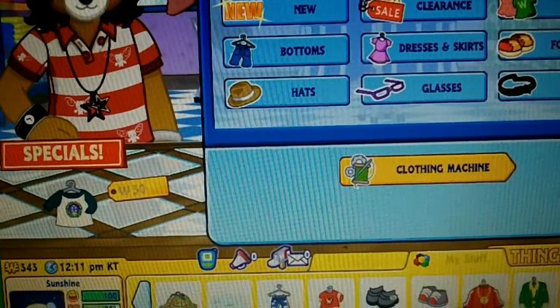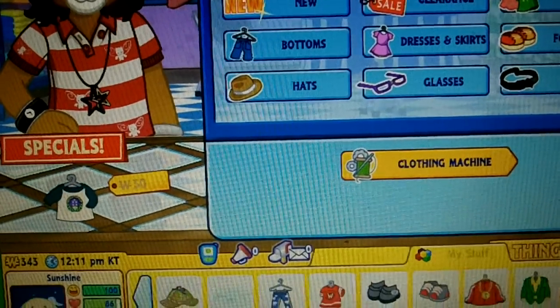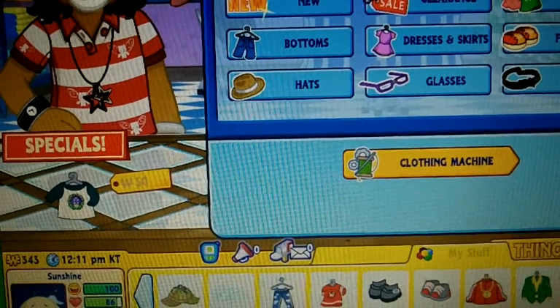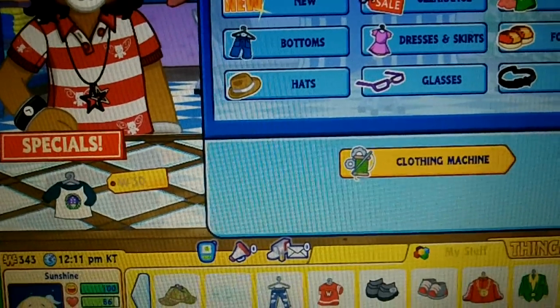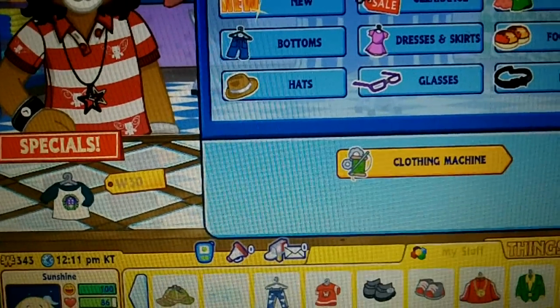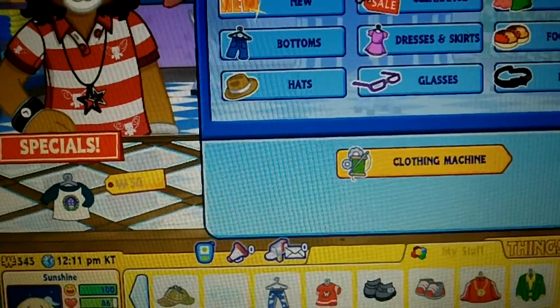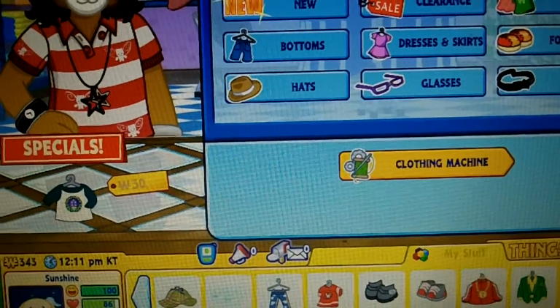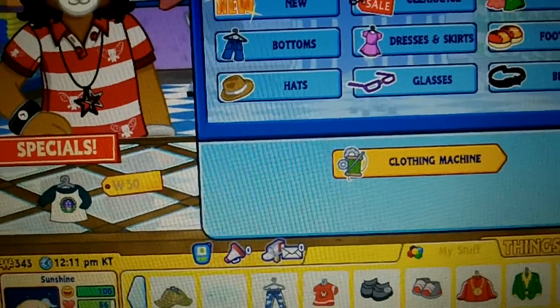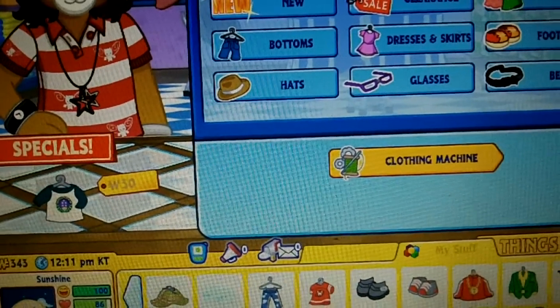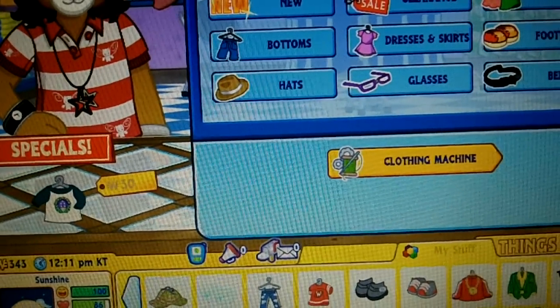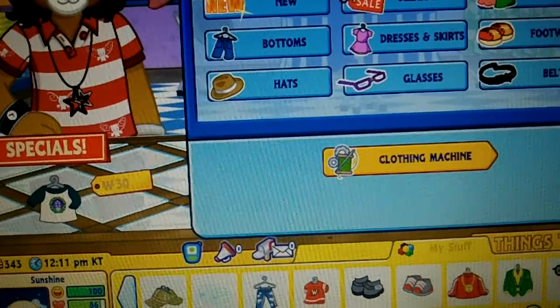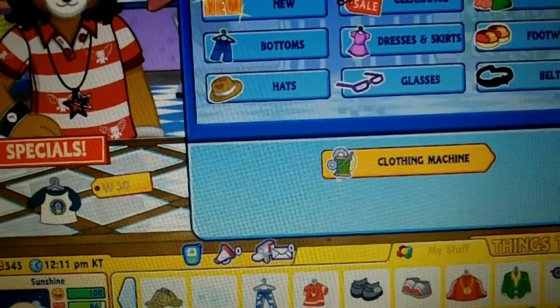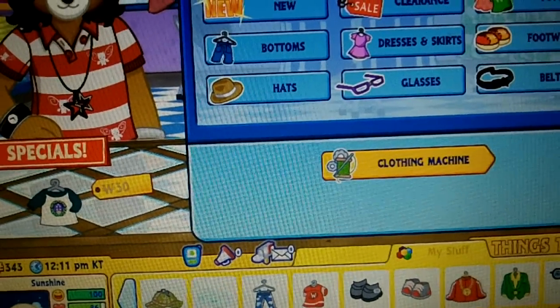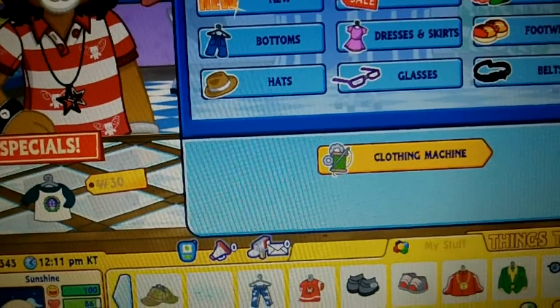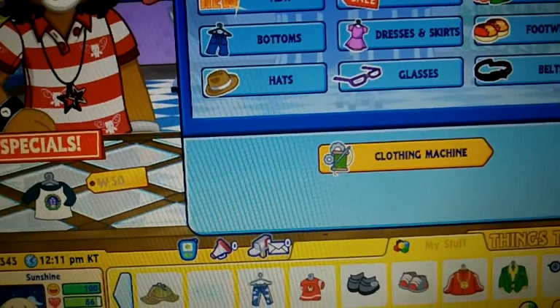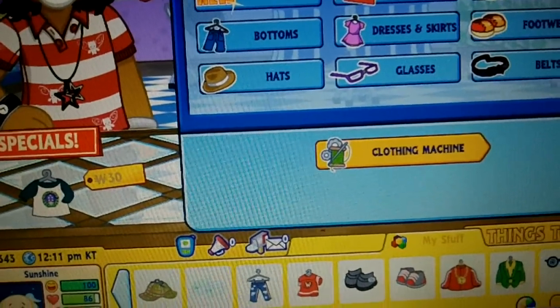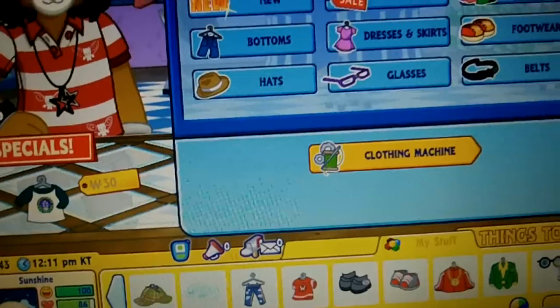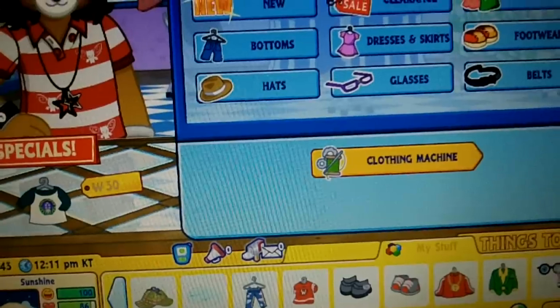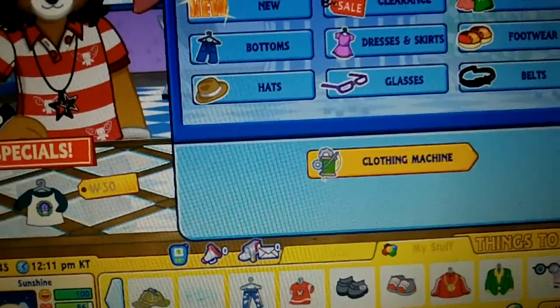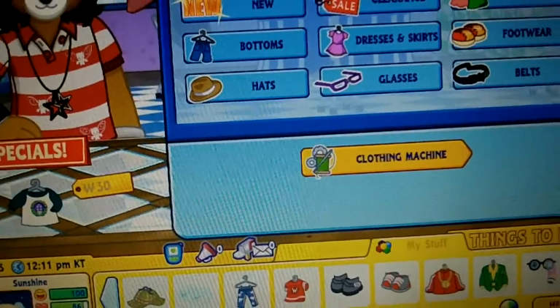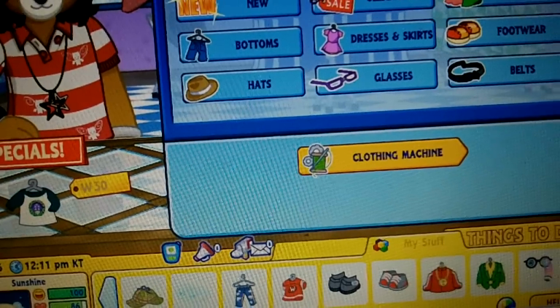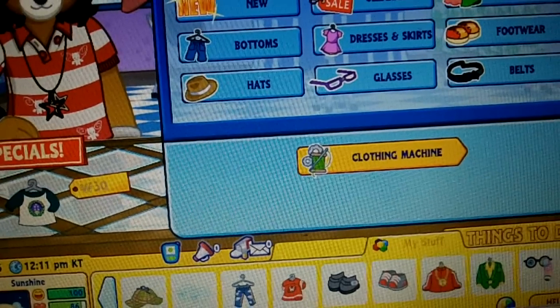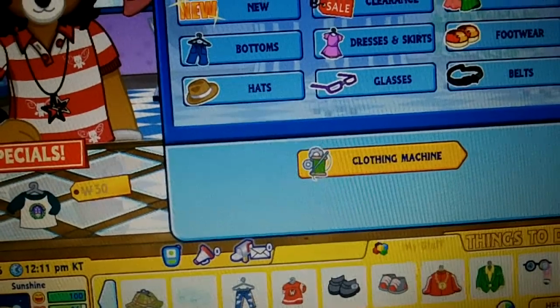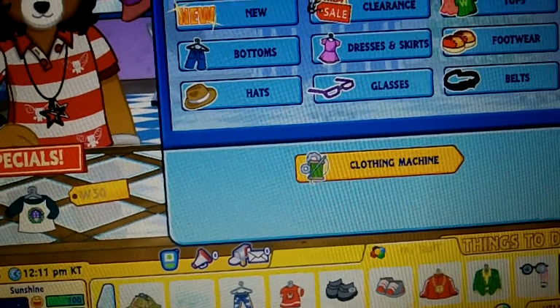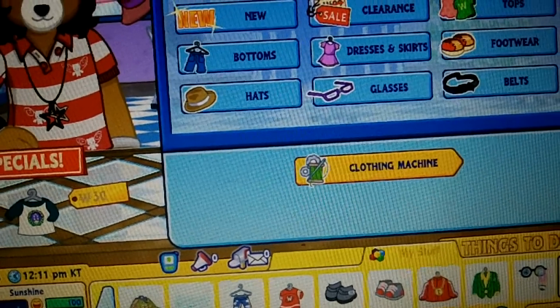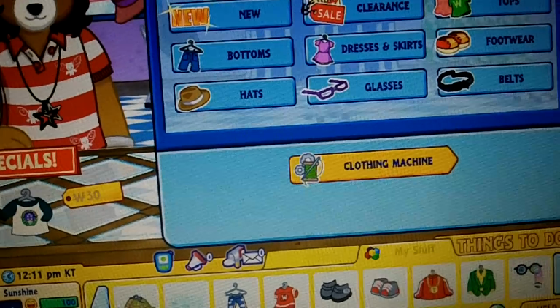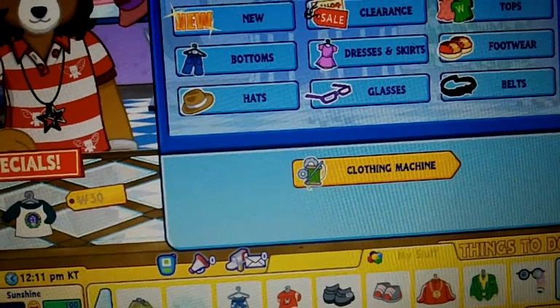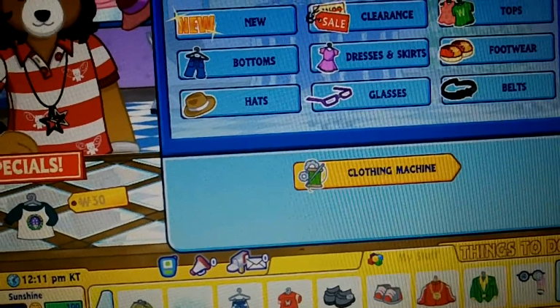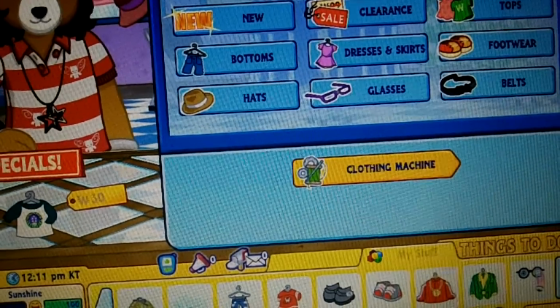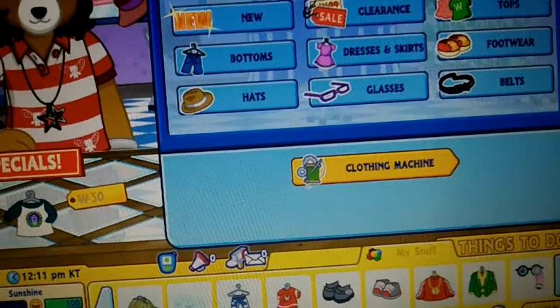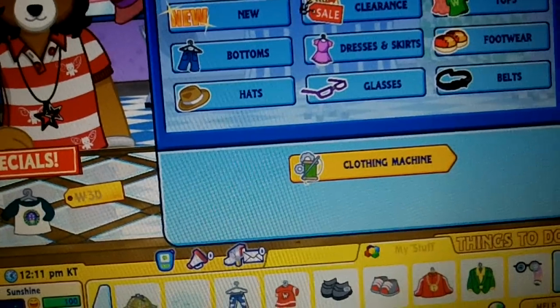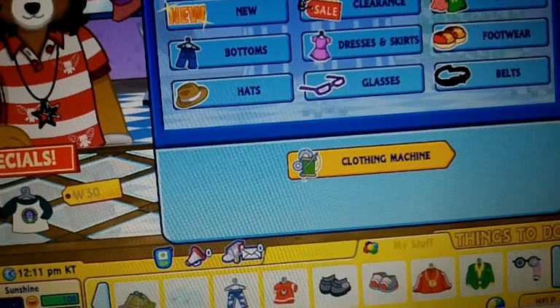And for the cowgirl dress, you need the cowpoke top, cow hat, and smocked dress.